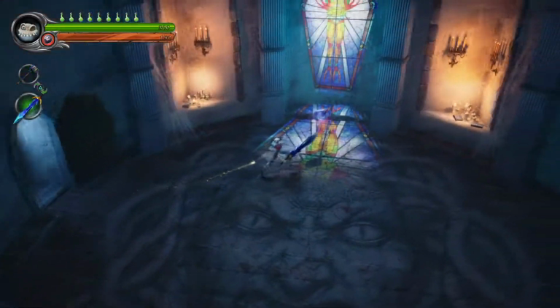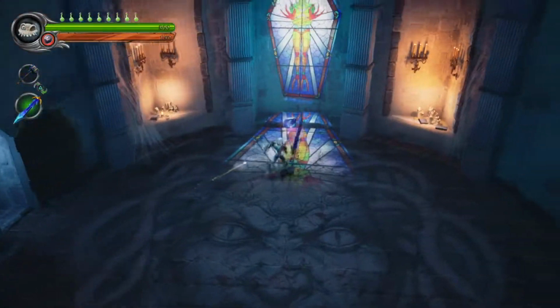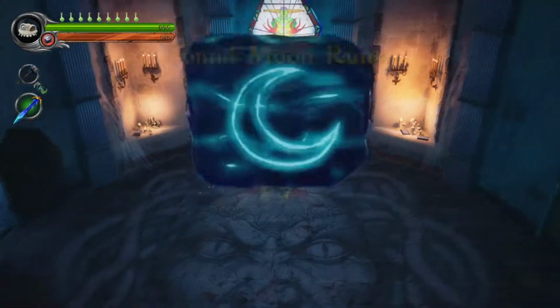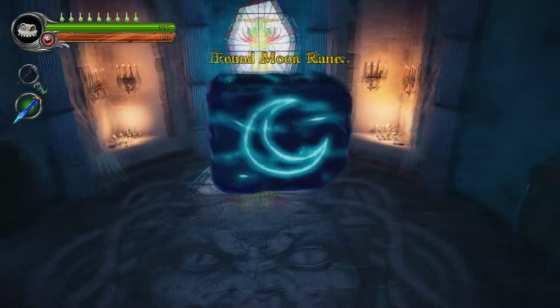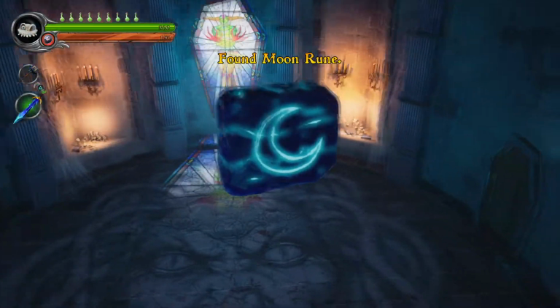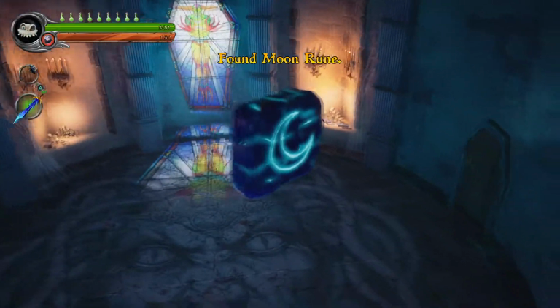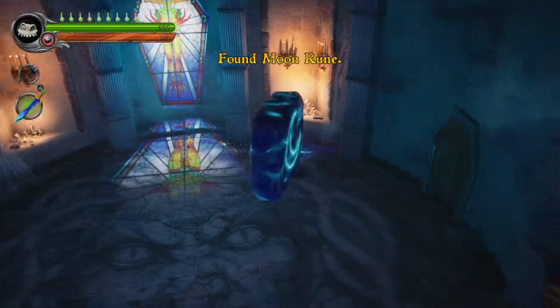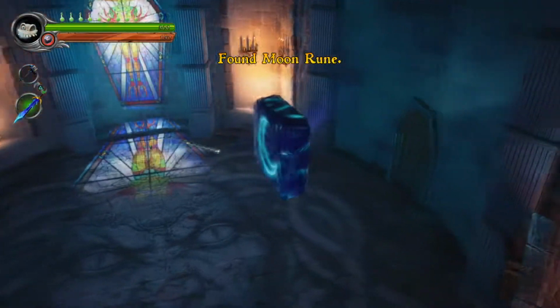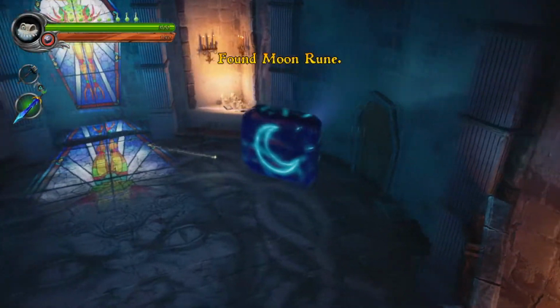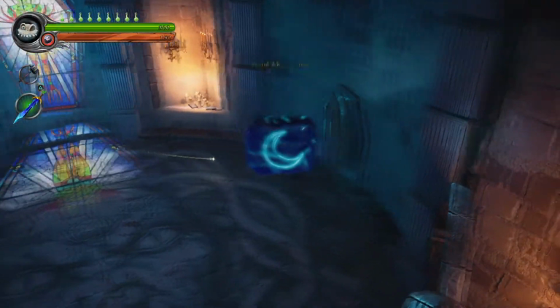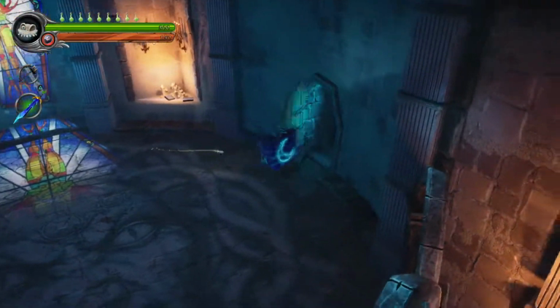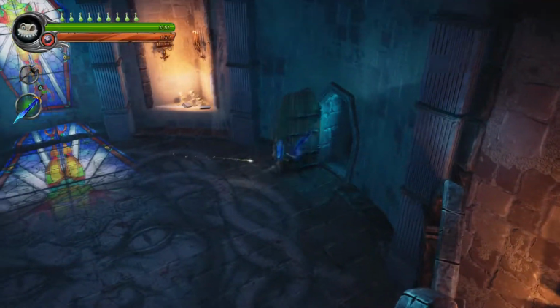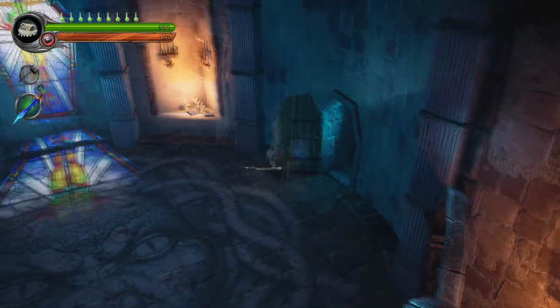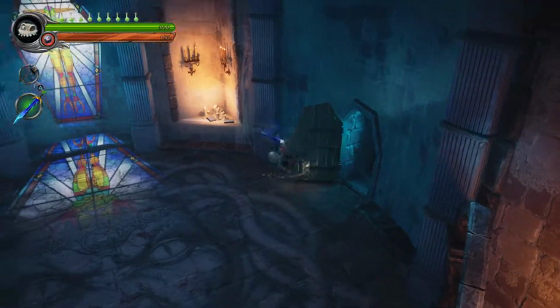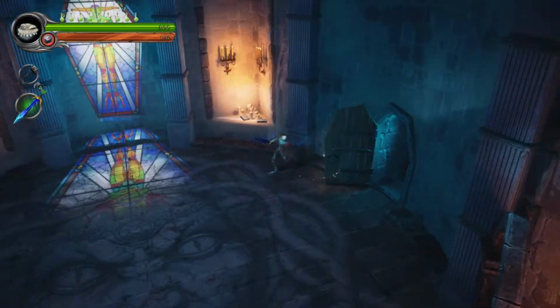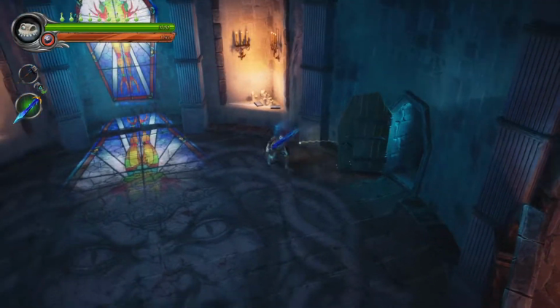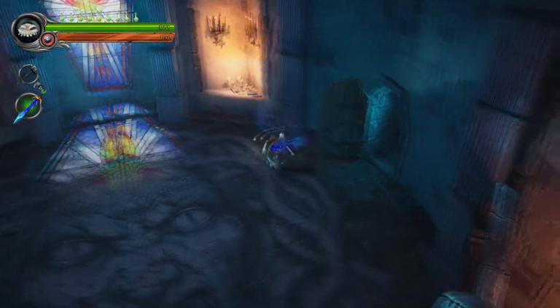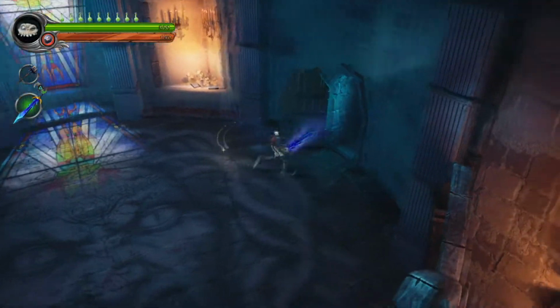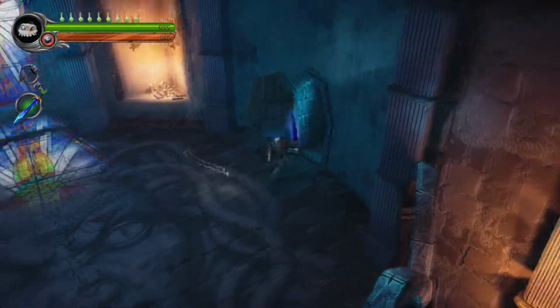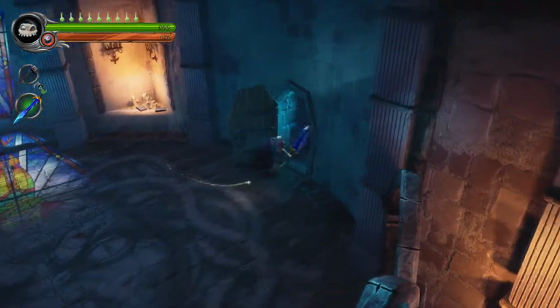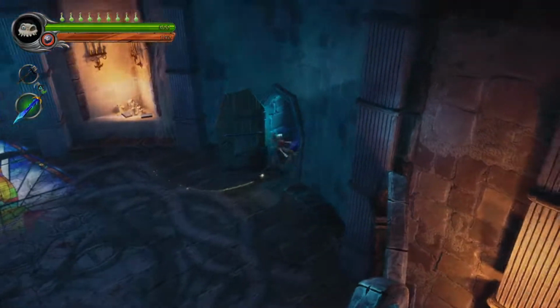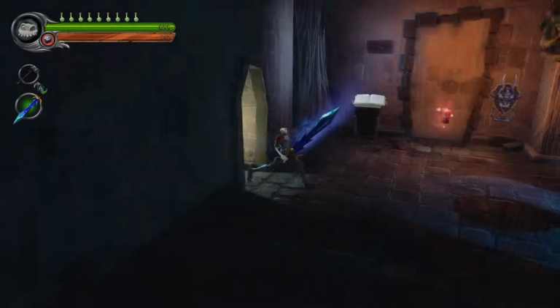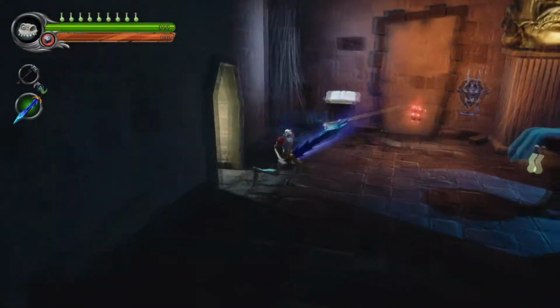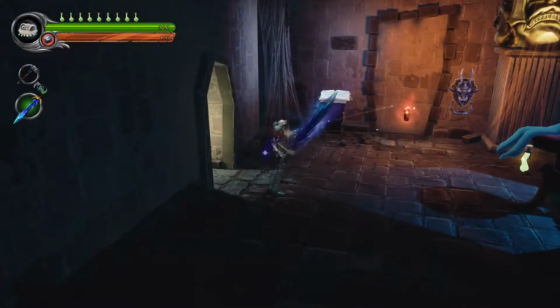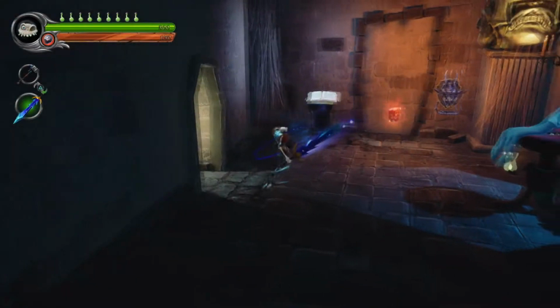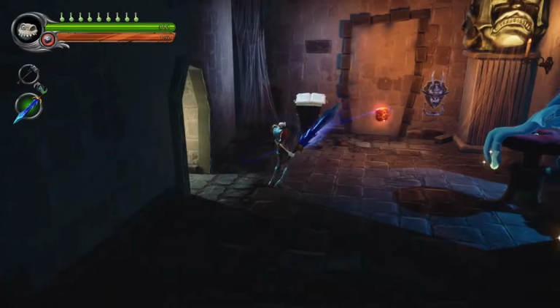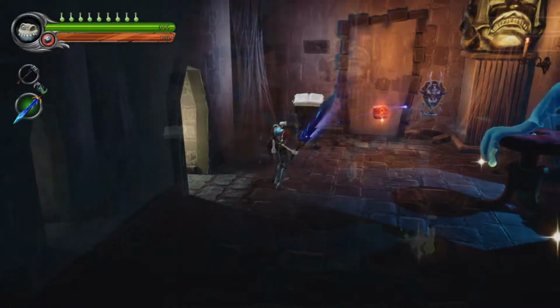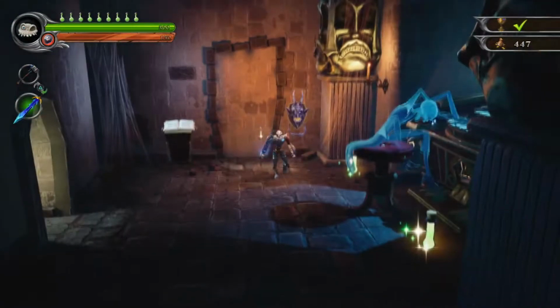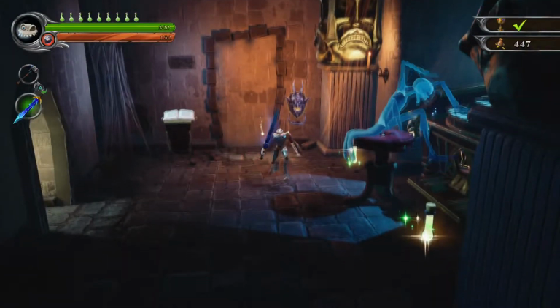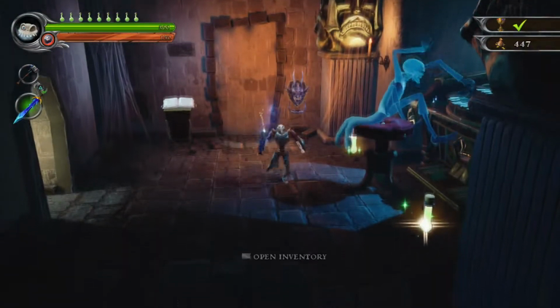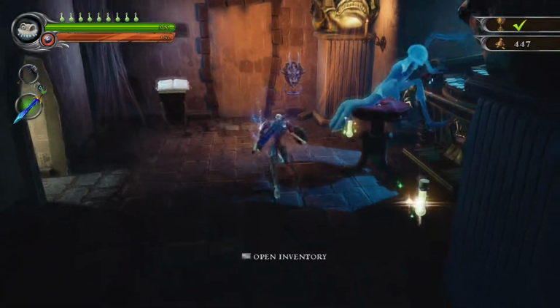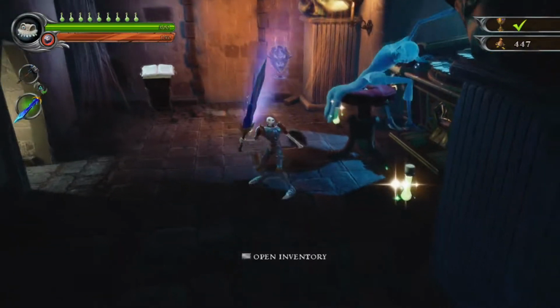Continuing on through the level, you're wanting to go past the boss room and into this side room. Use the soul next to the ghost.